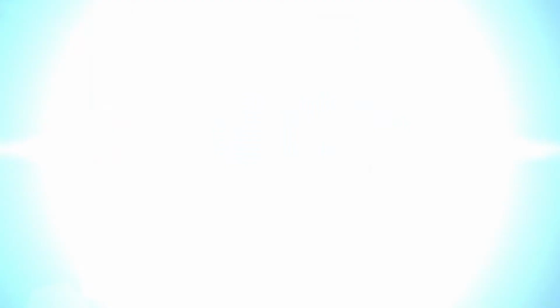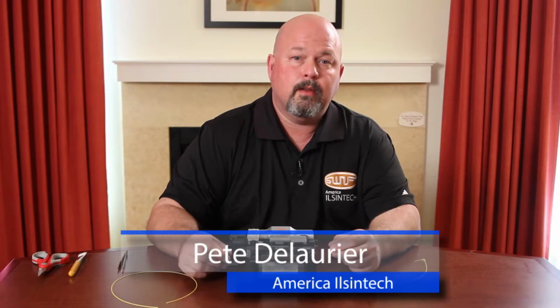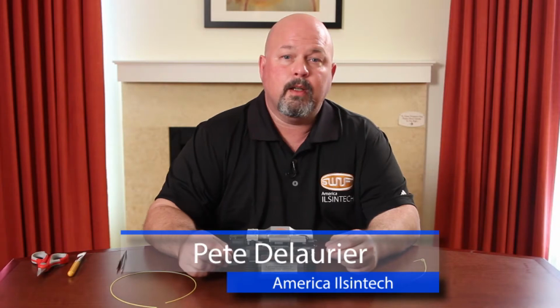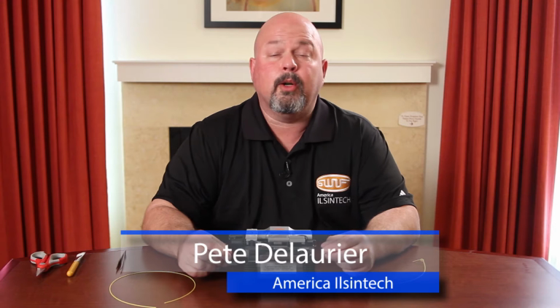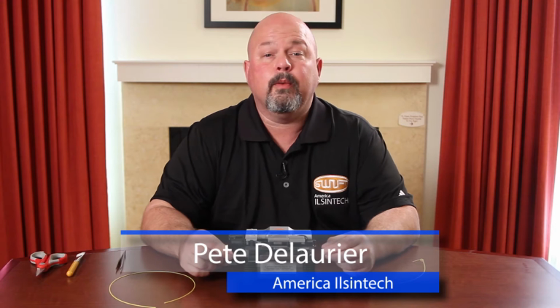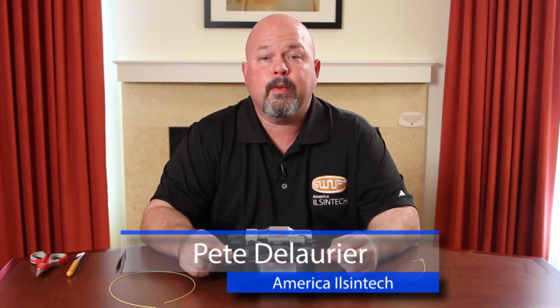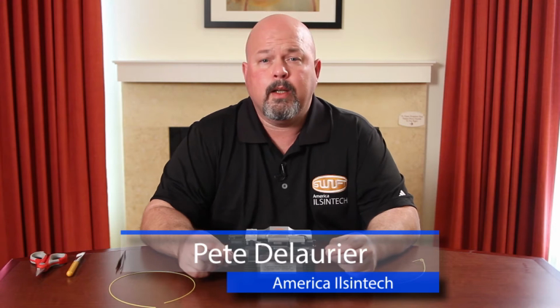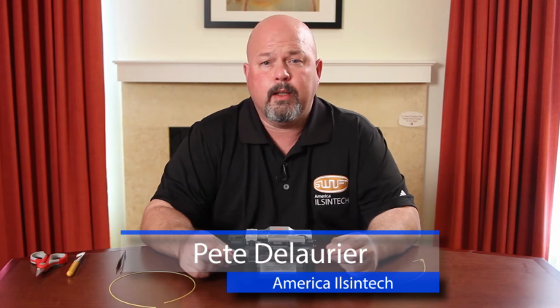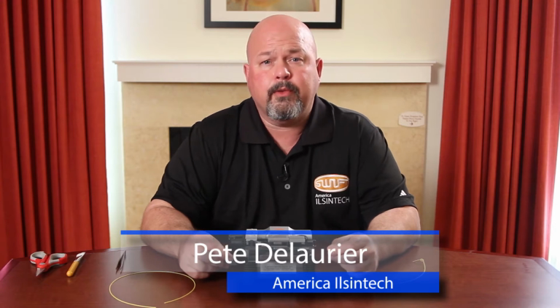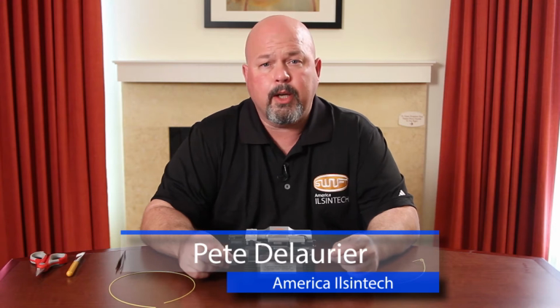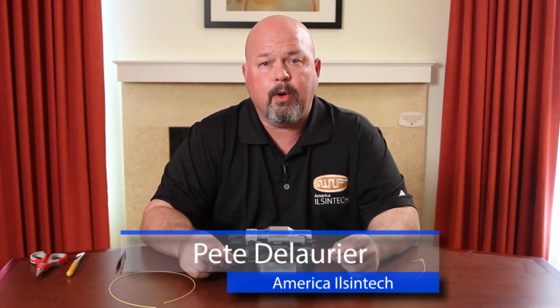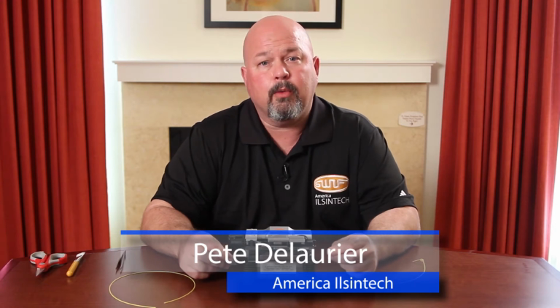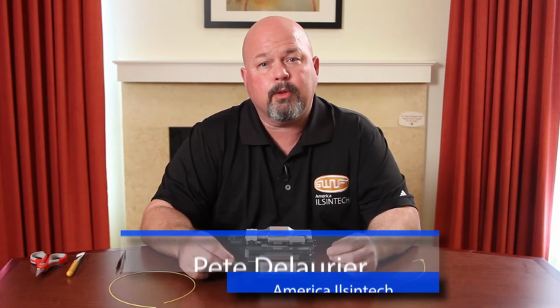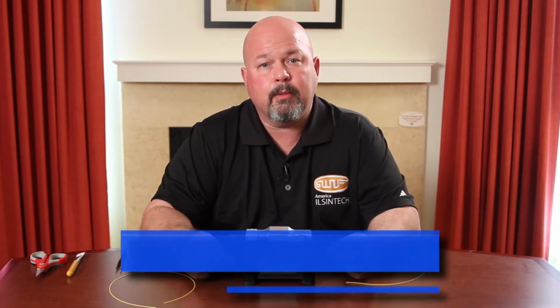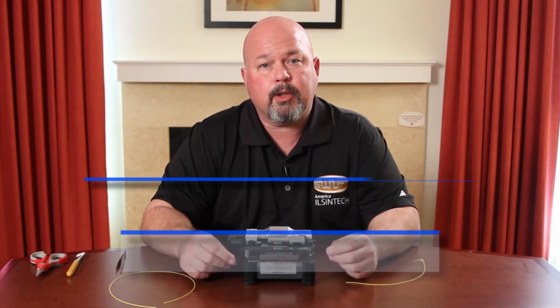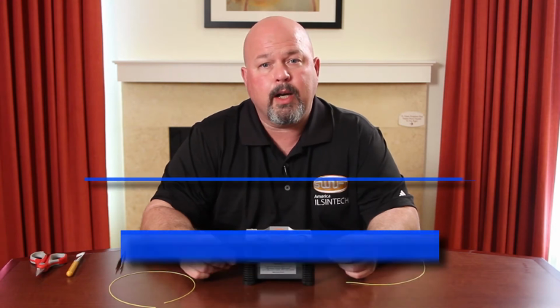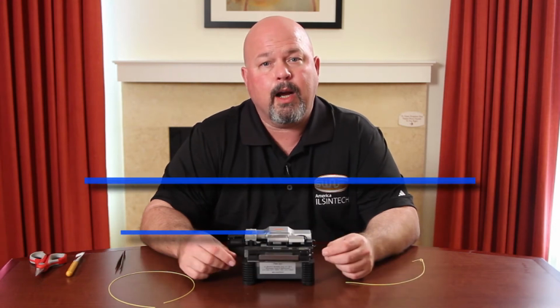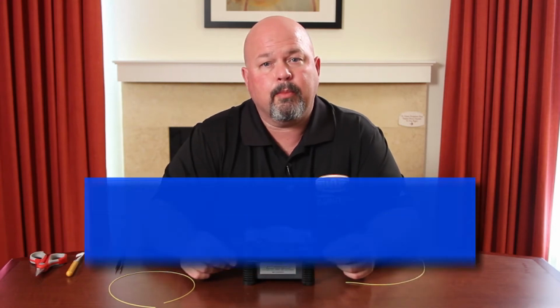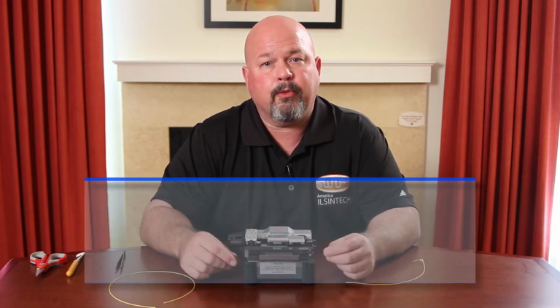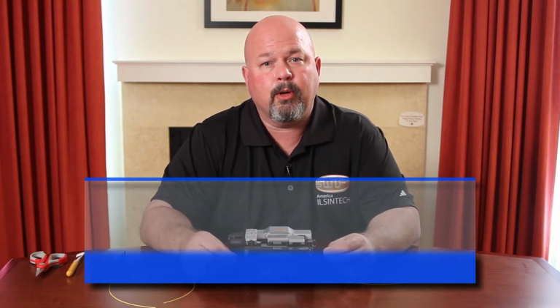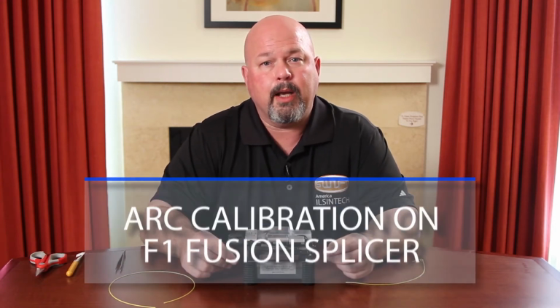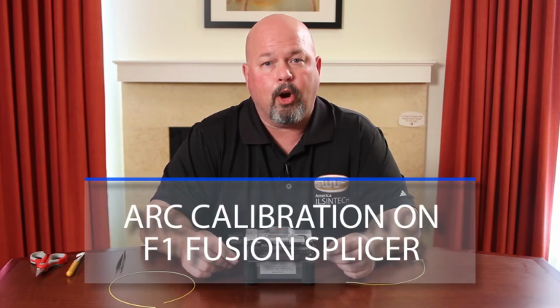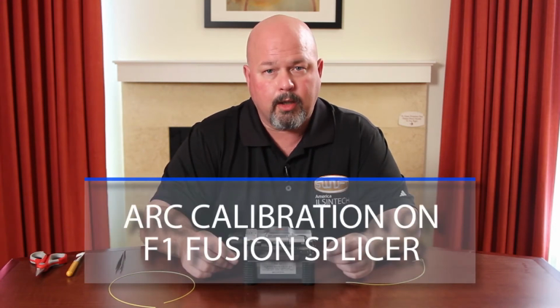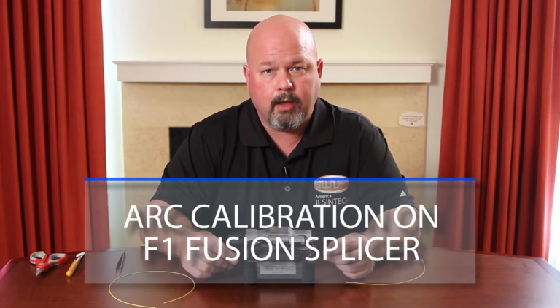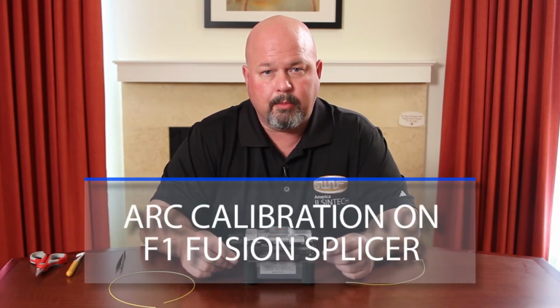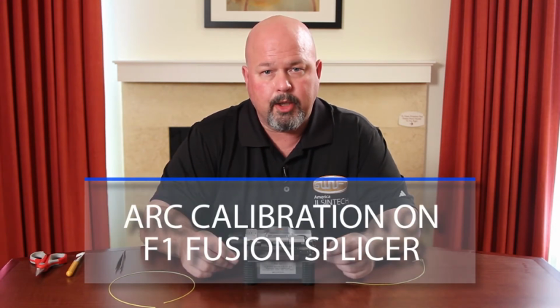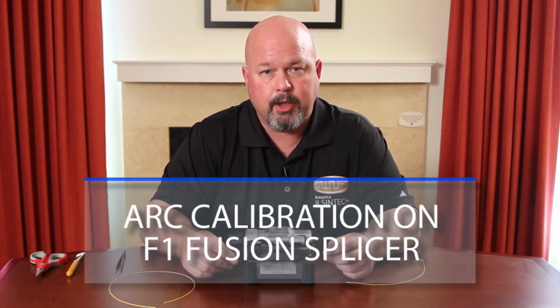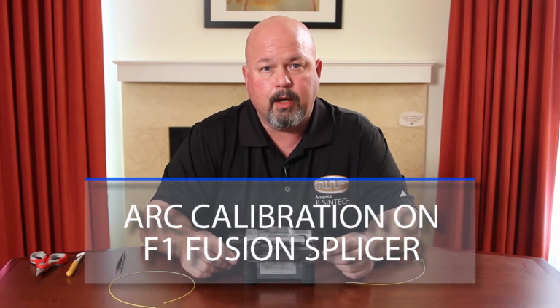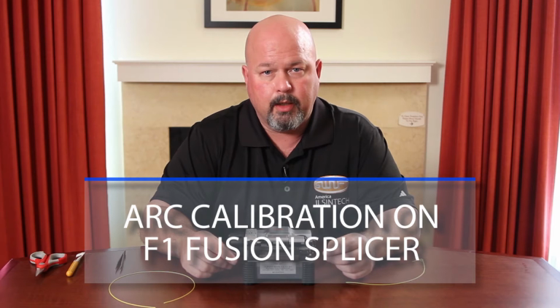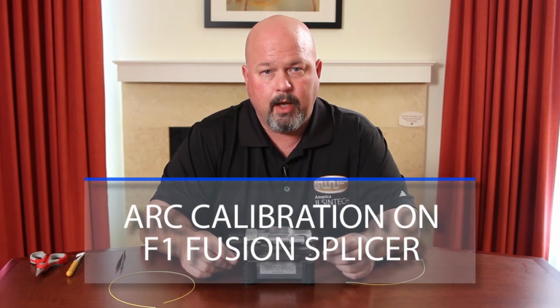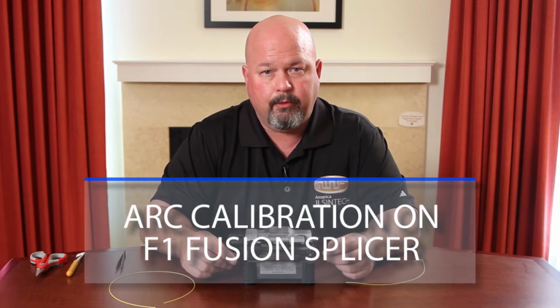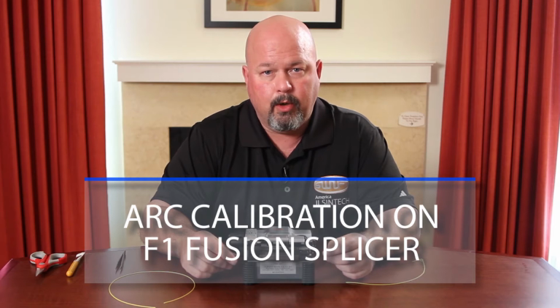Hello. In this video, I will demonstrate how to perform an arc calibration on an F1.